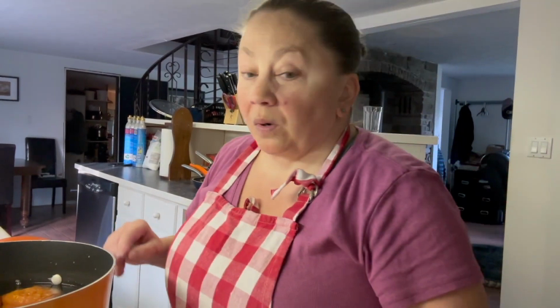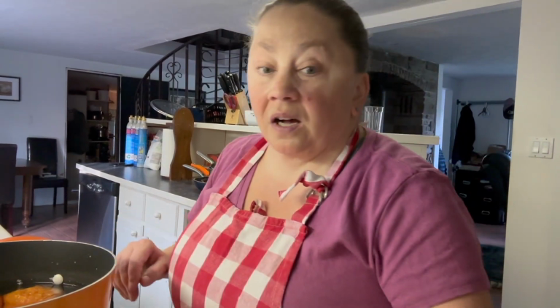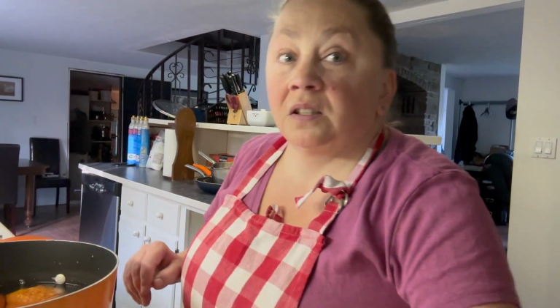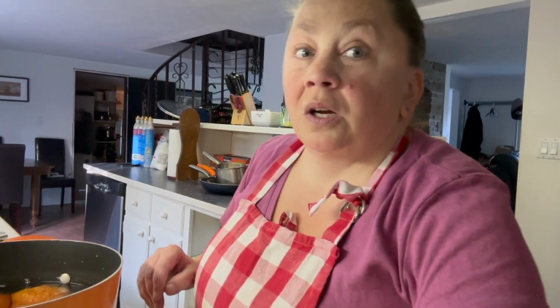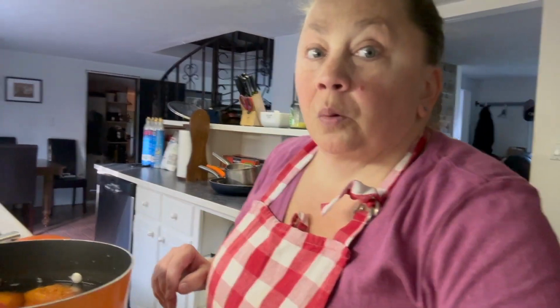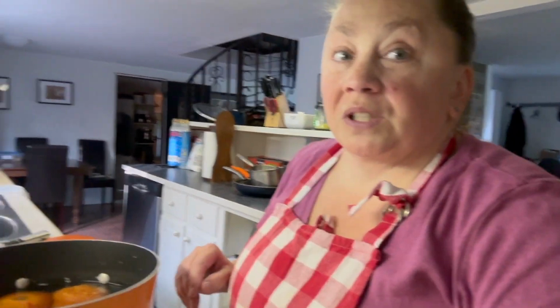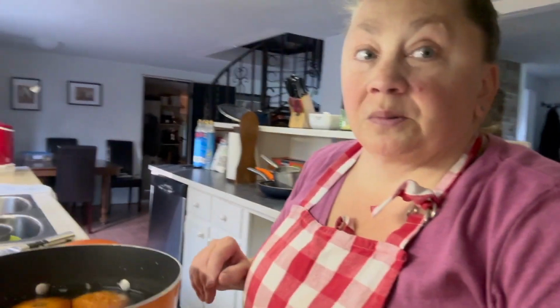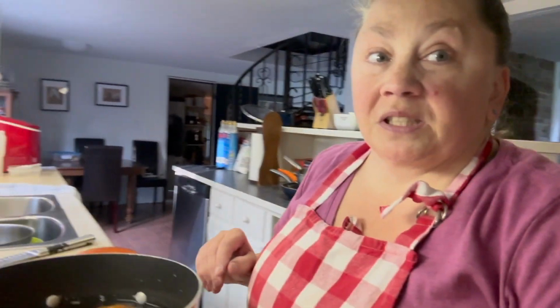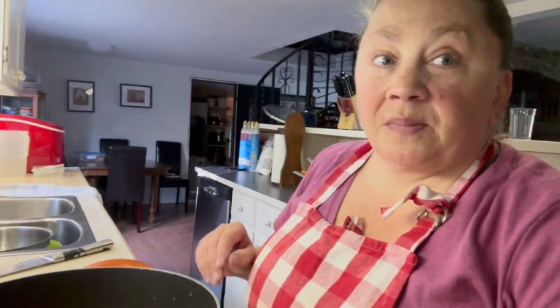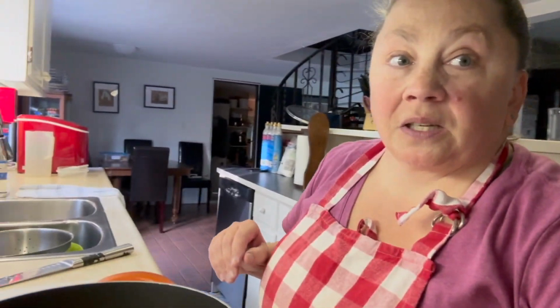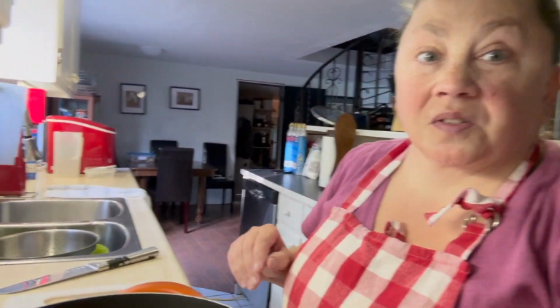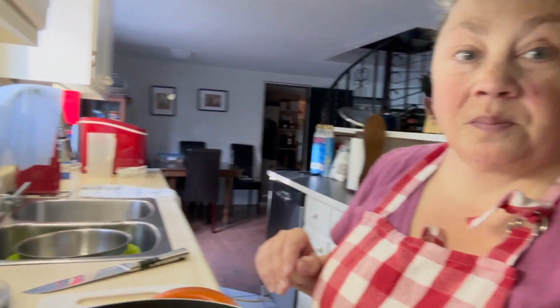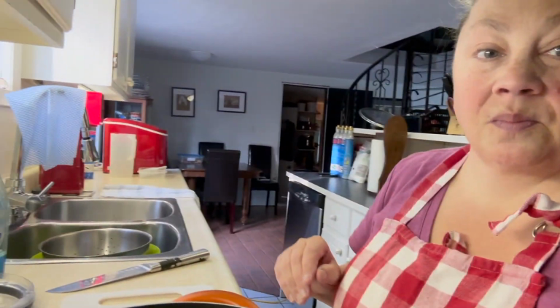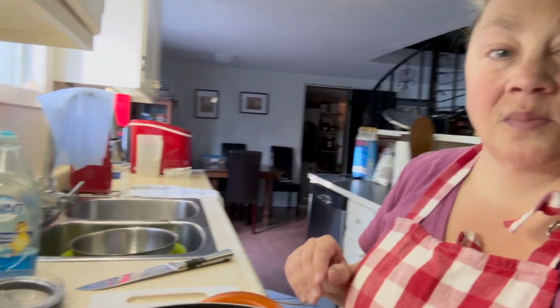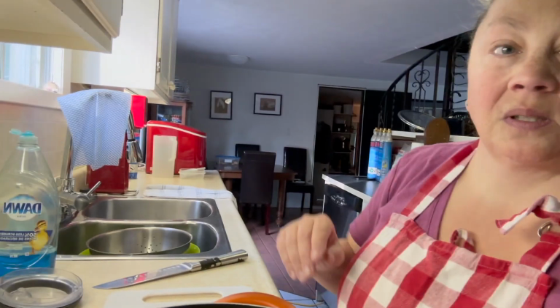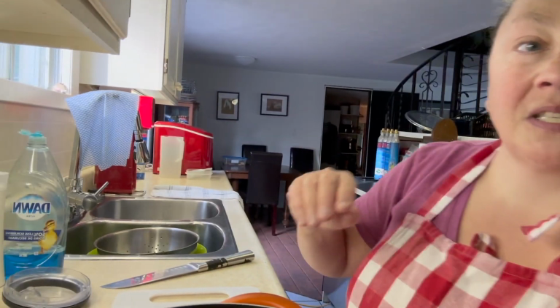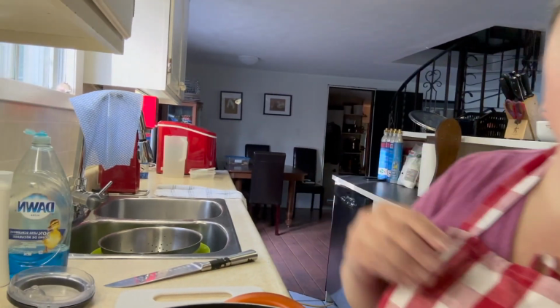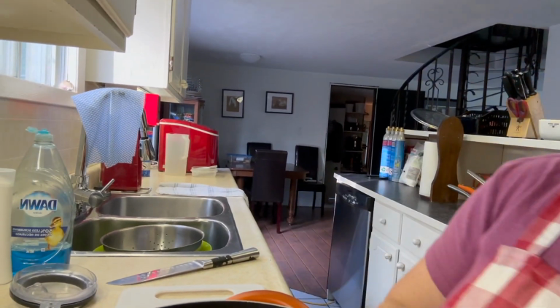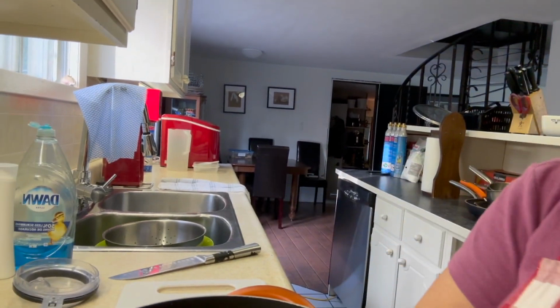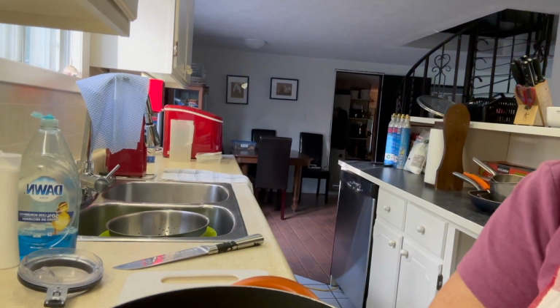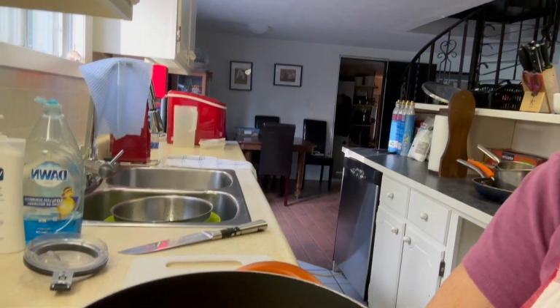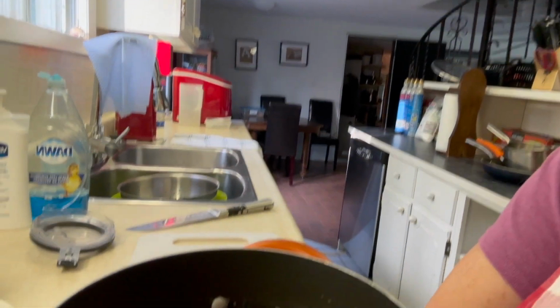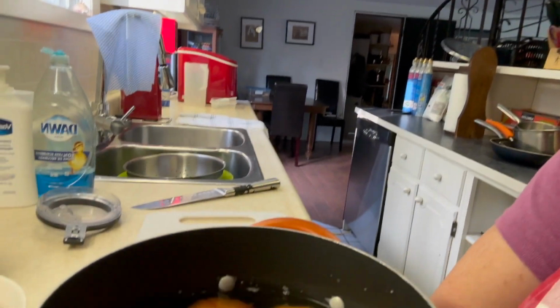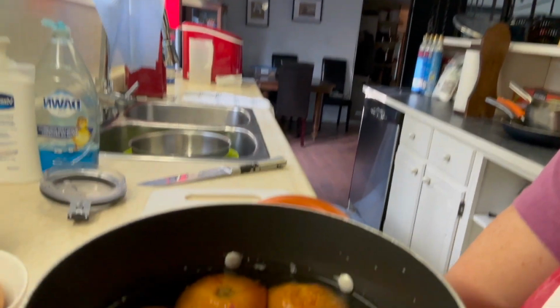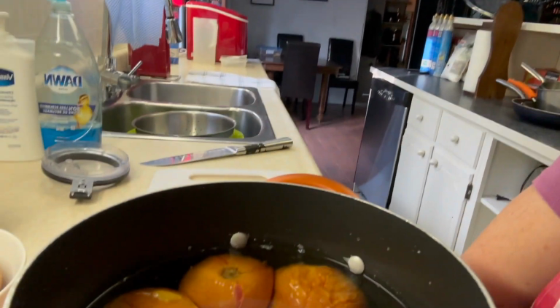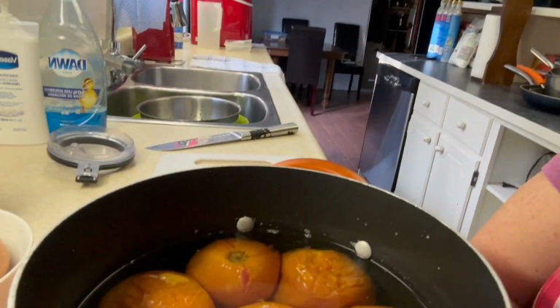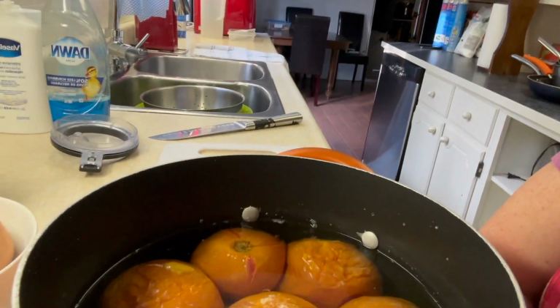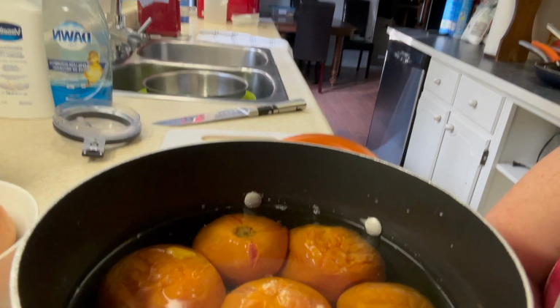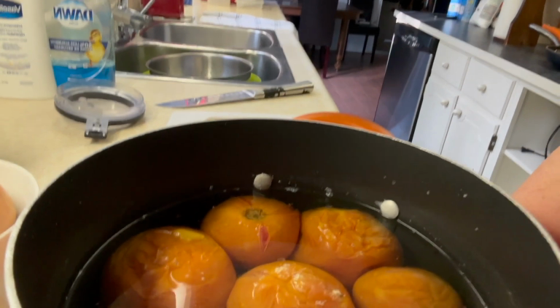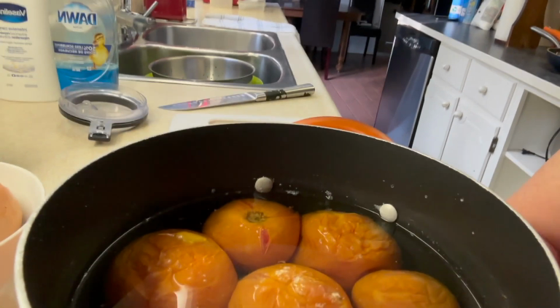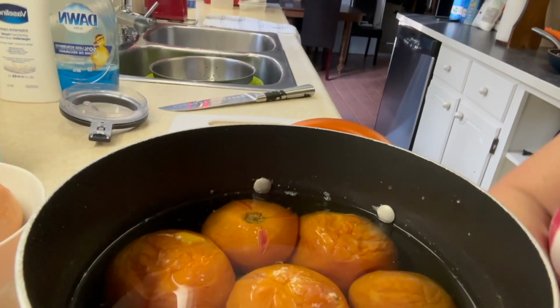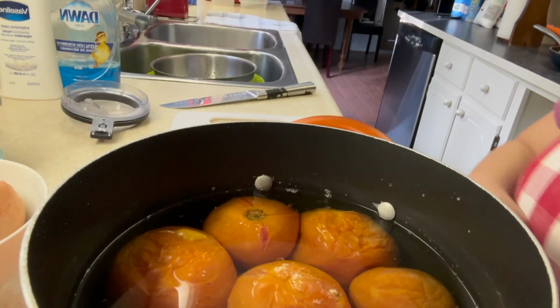Let me set you up here so you can see the tomatoes.